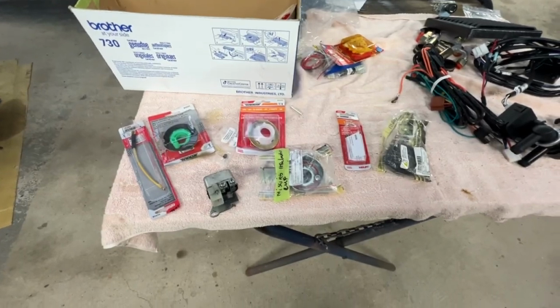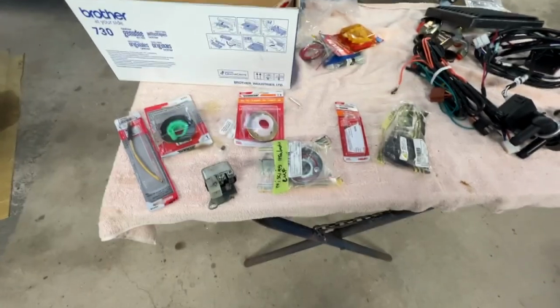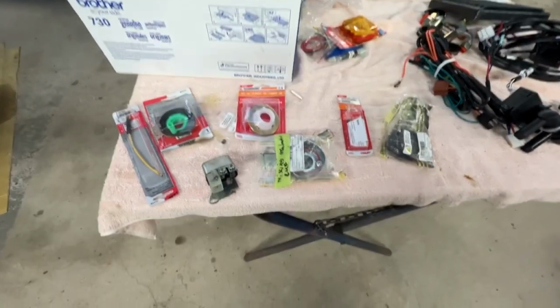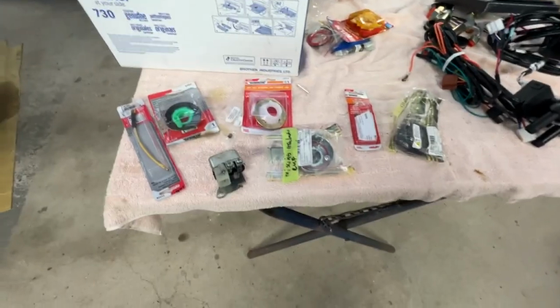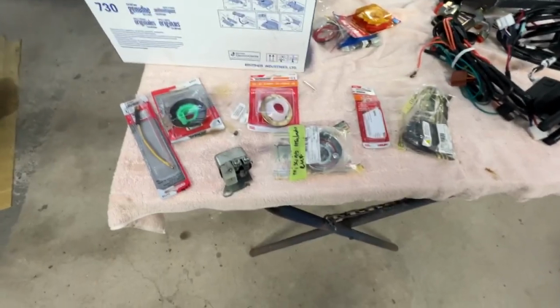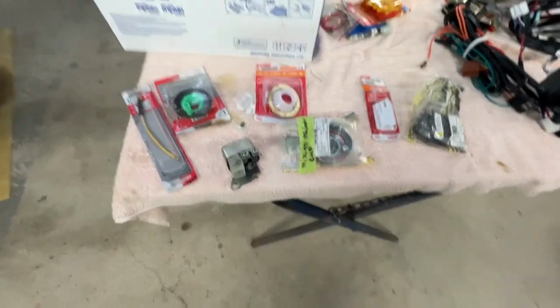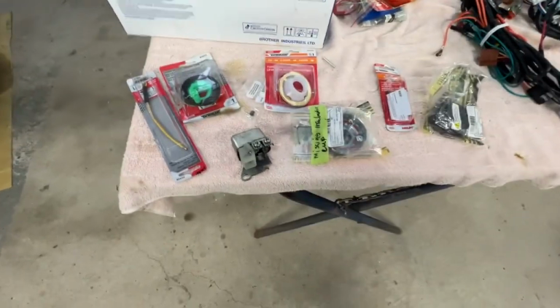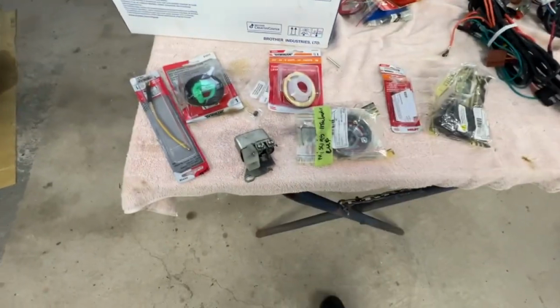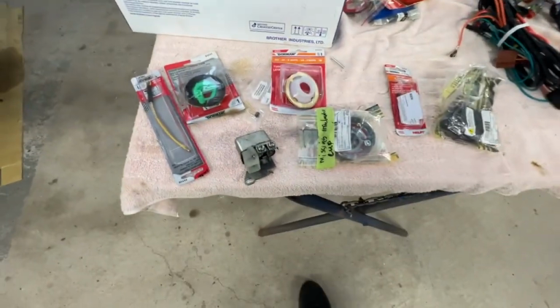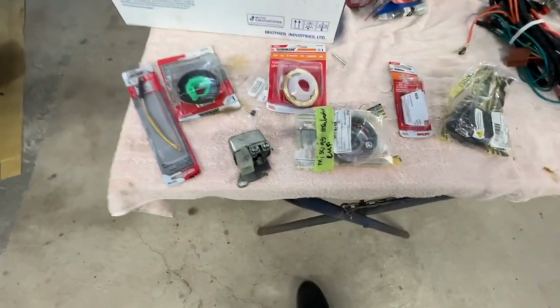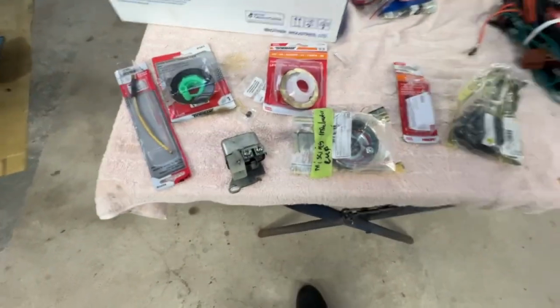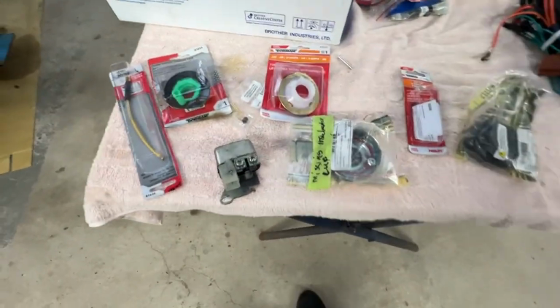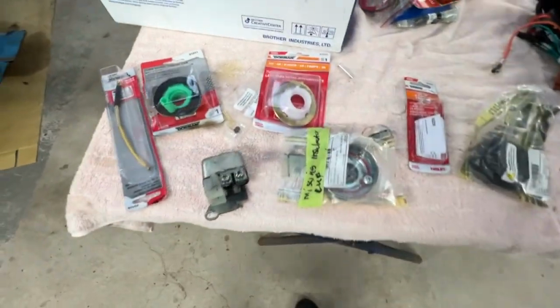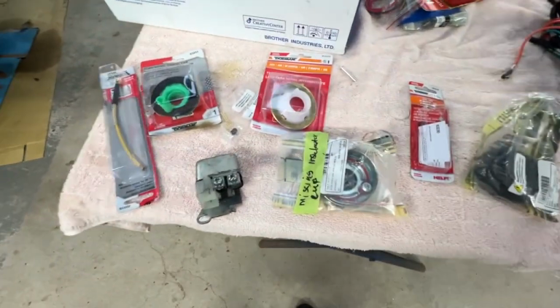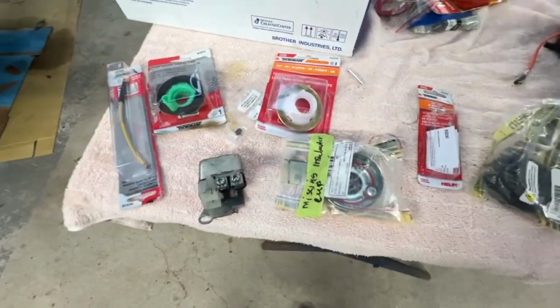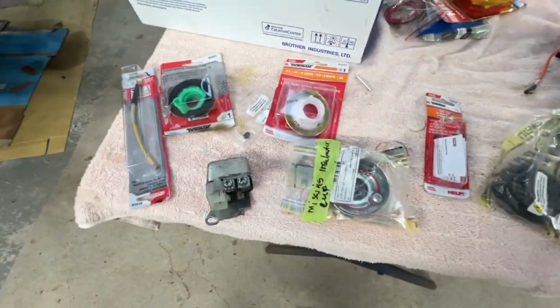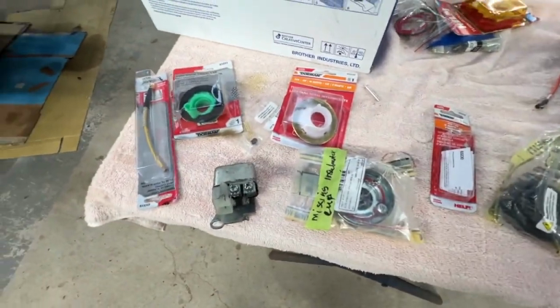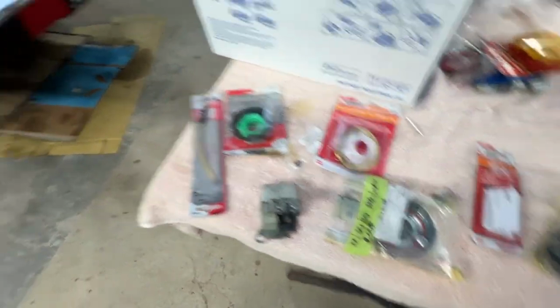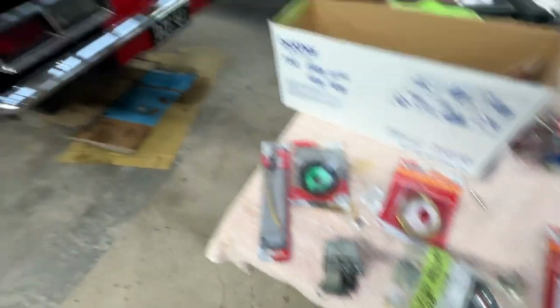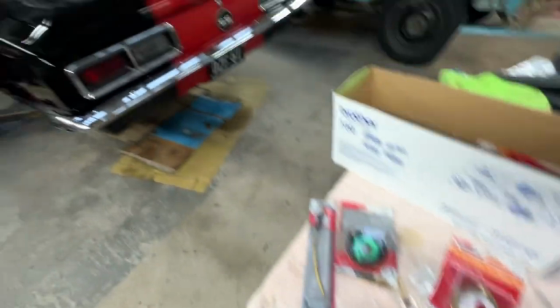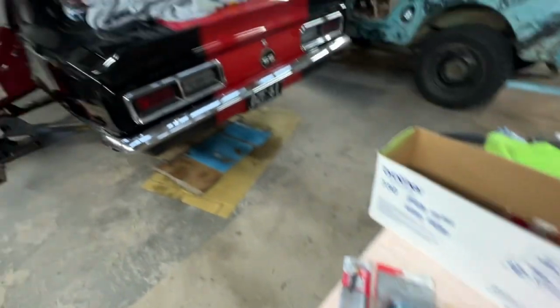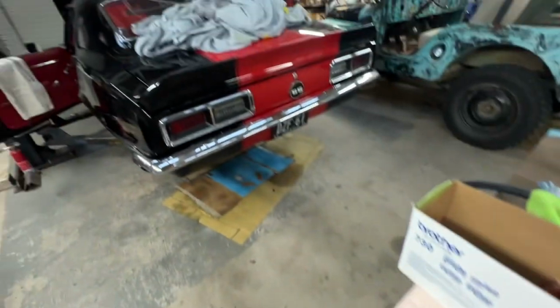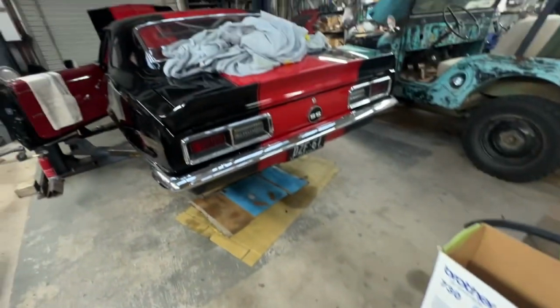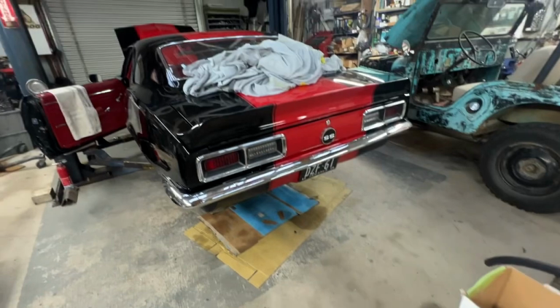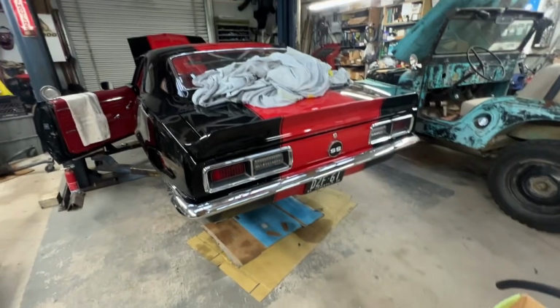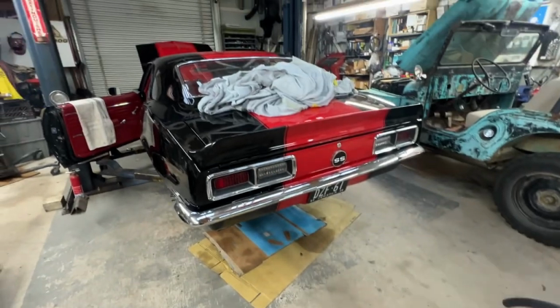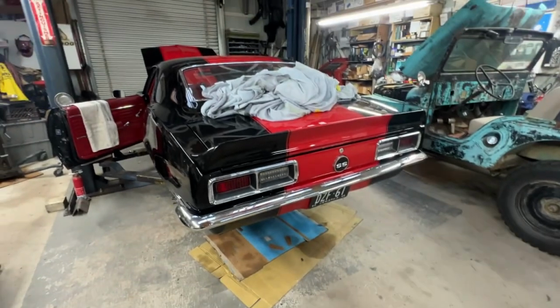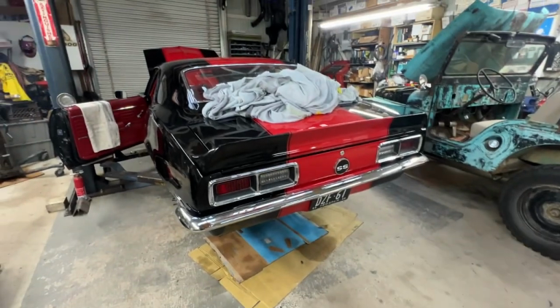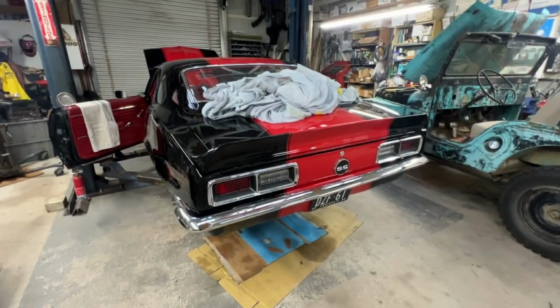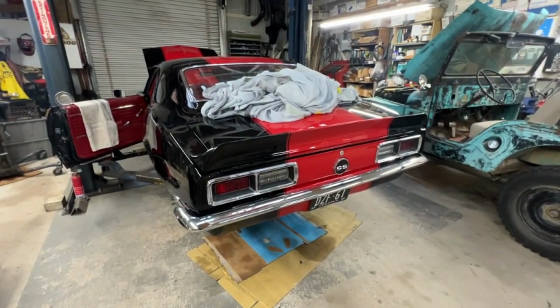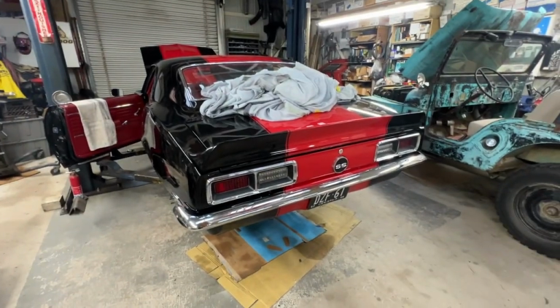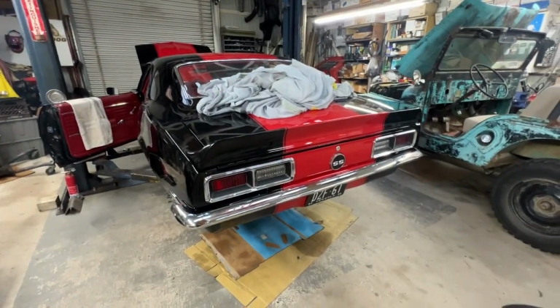Hi there. This is Manny with Classic Auto Repair. I'm doing a quick update on the Camaro.